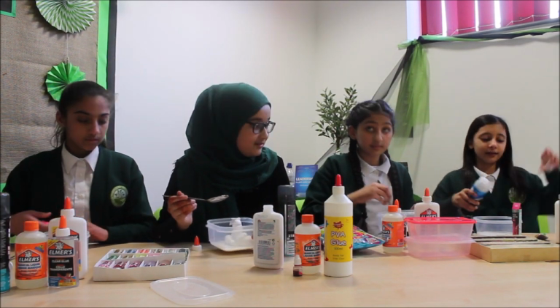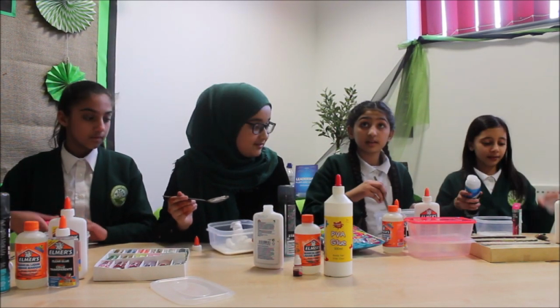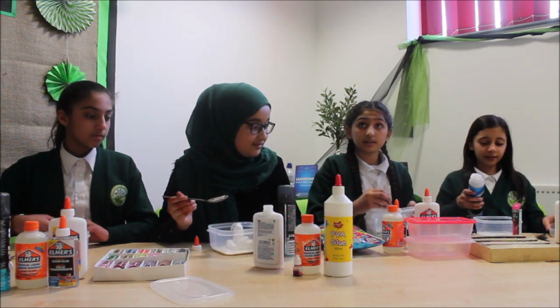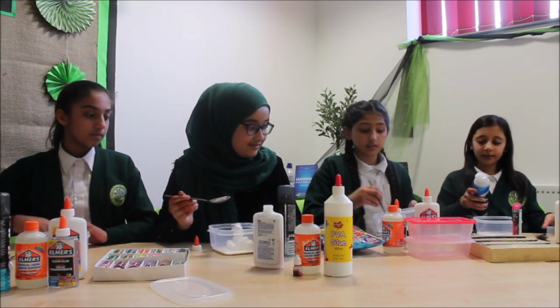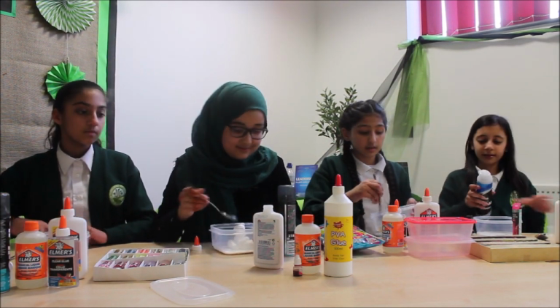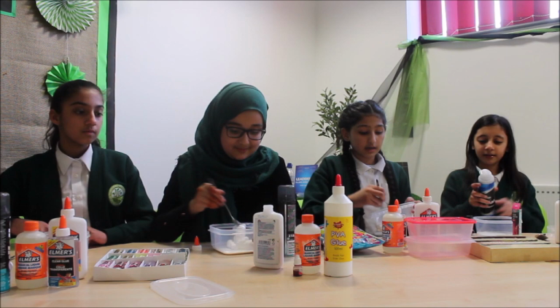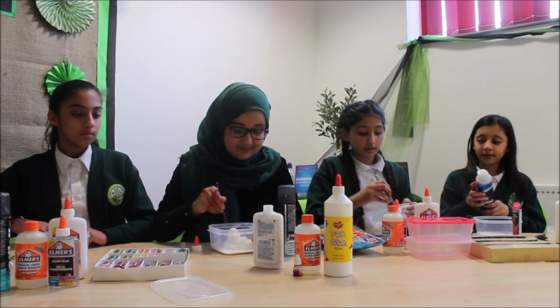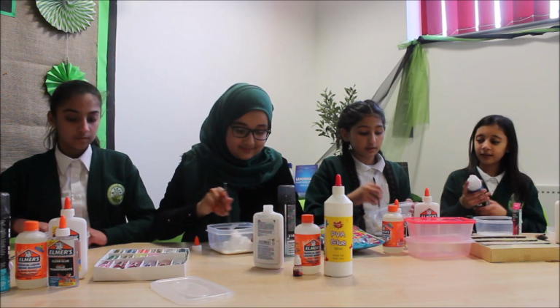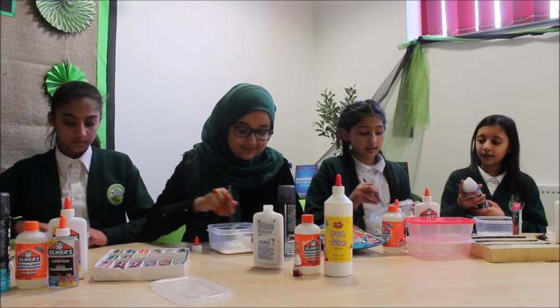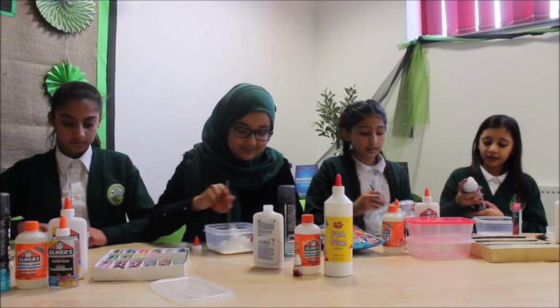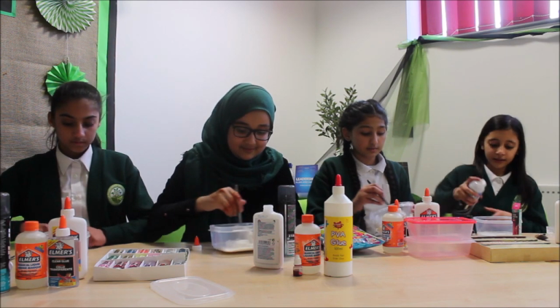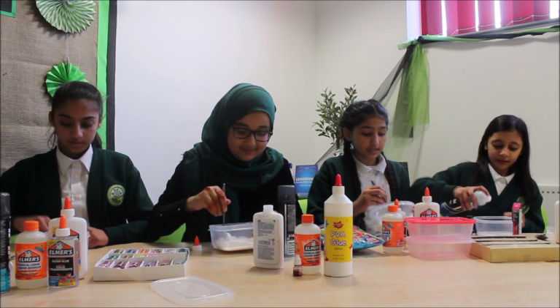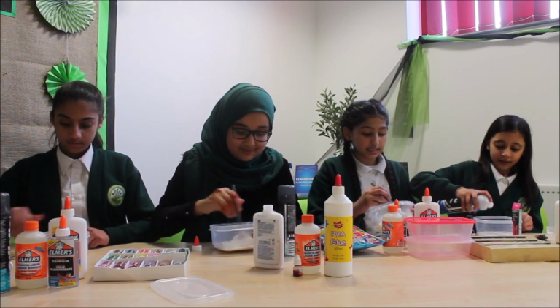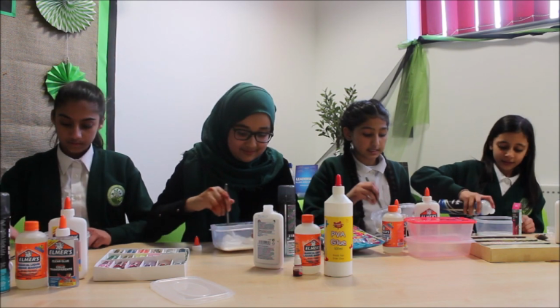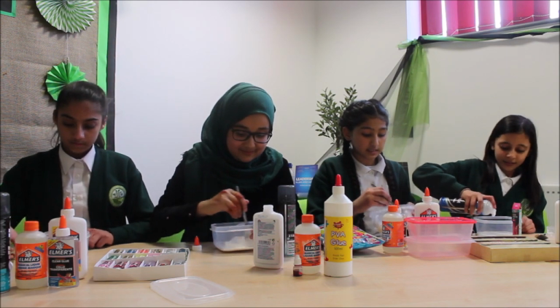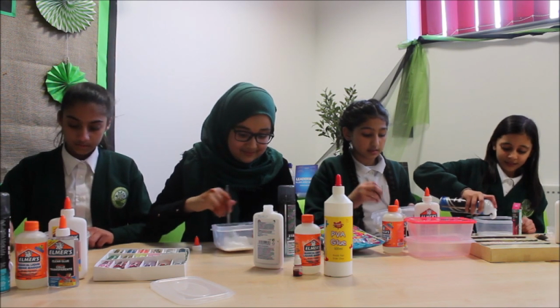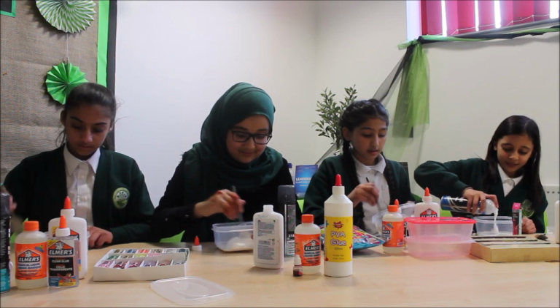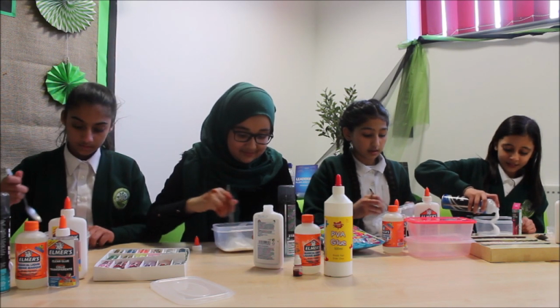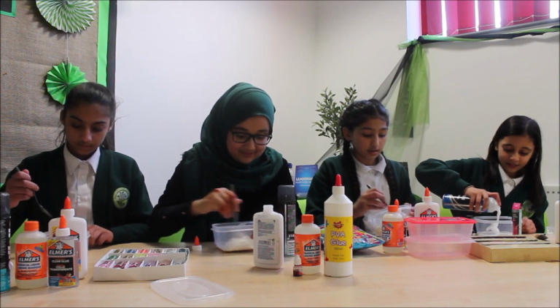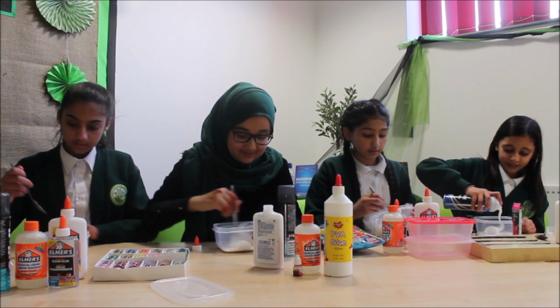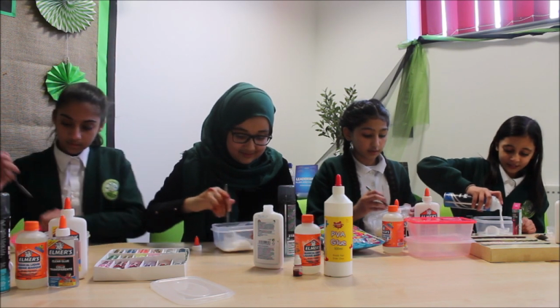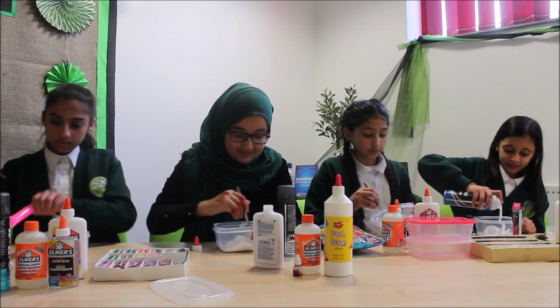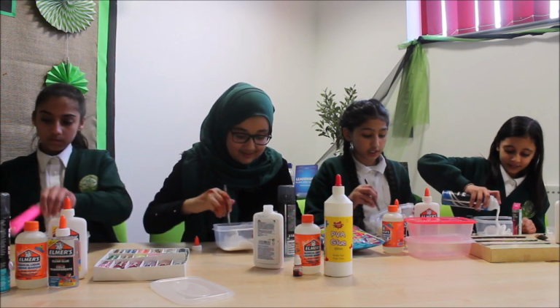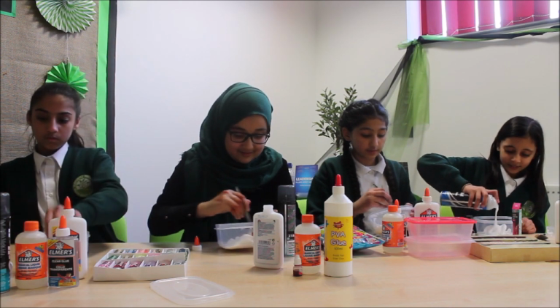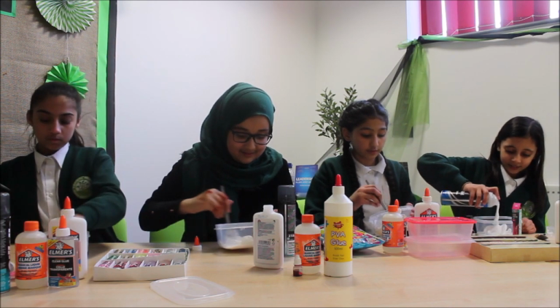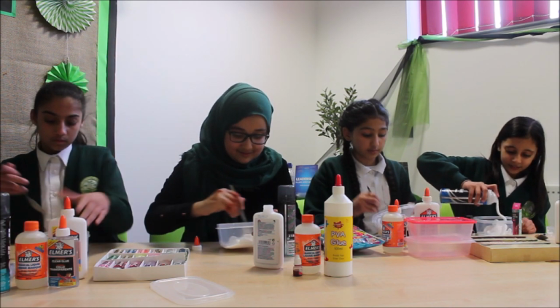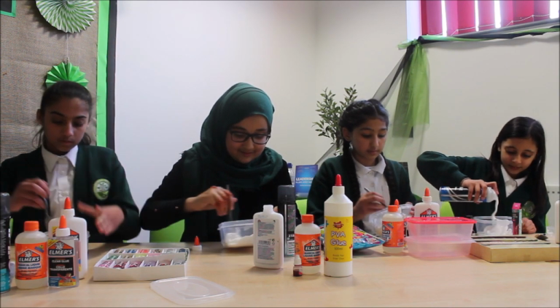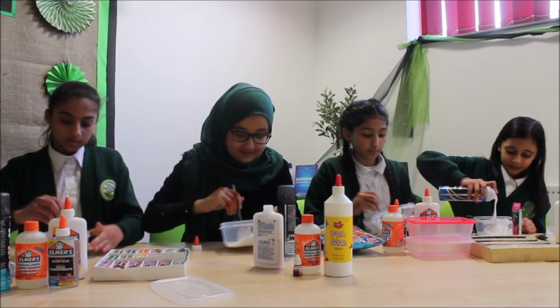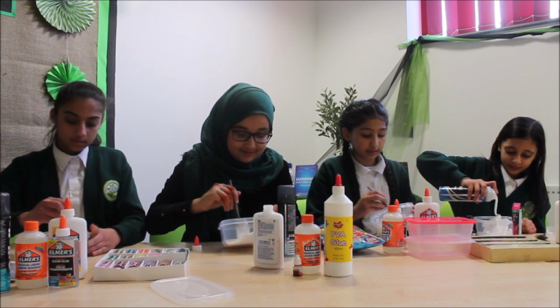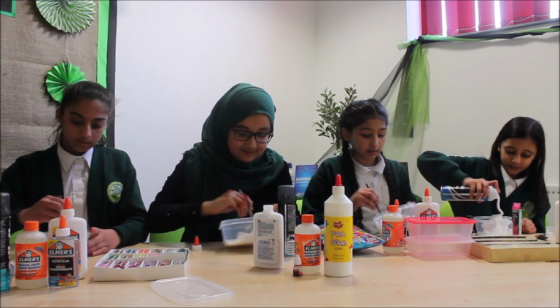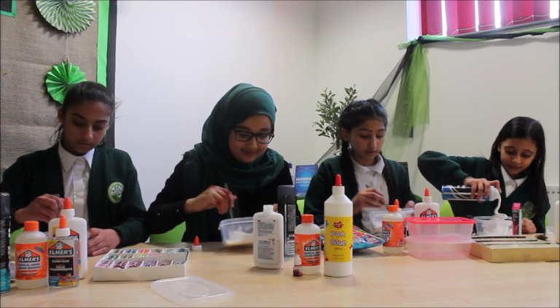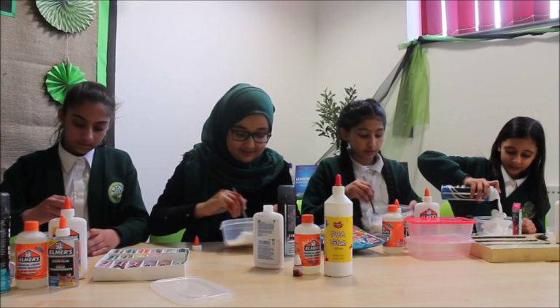Now you will need to mix the shaving foam with the glue.